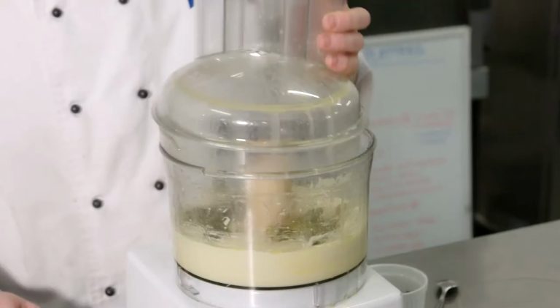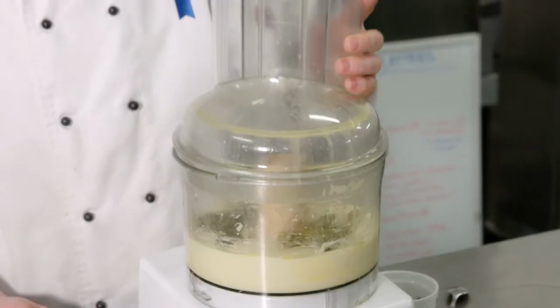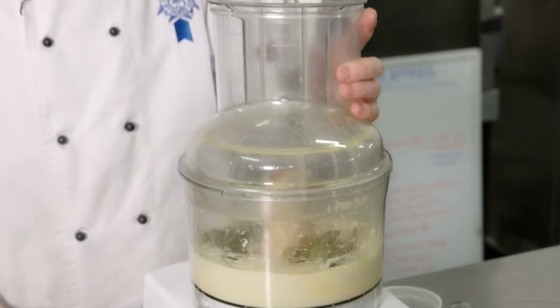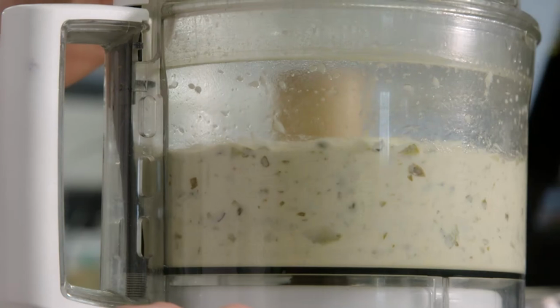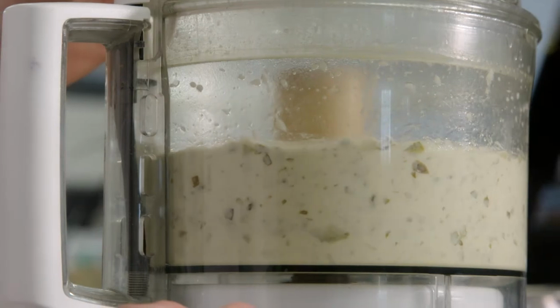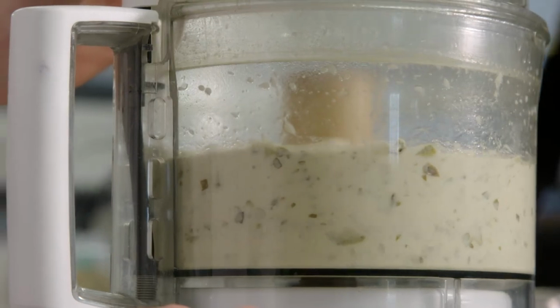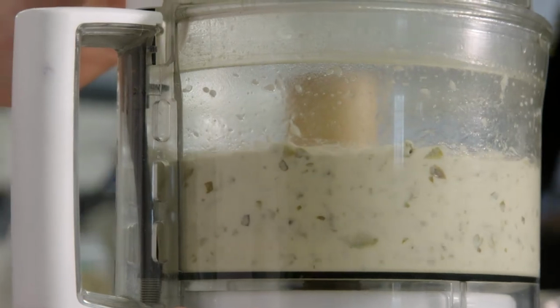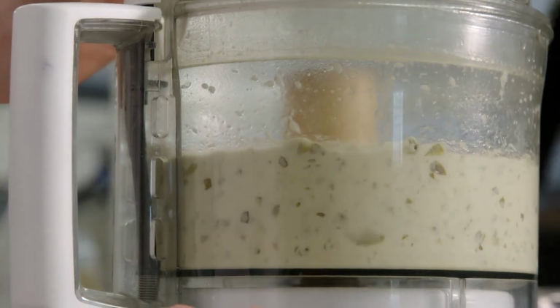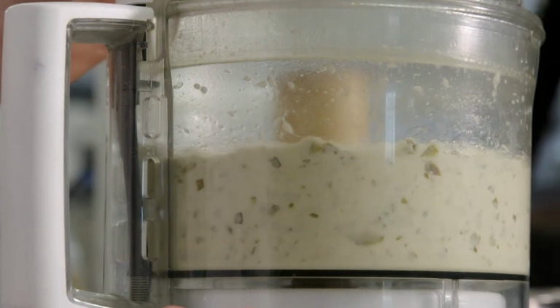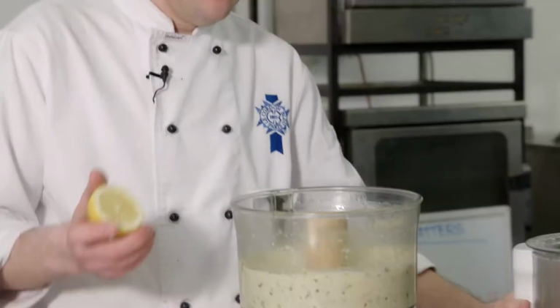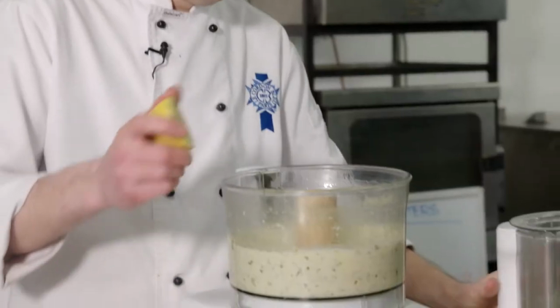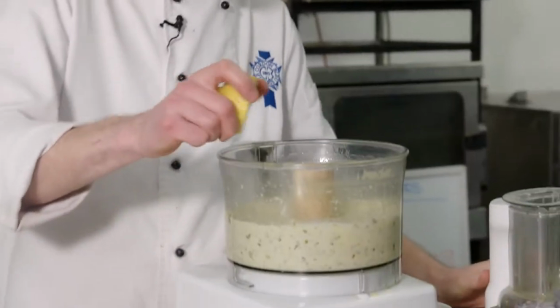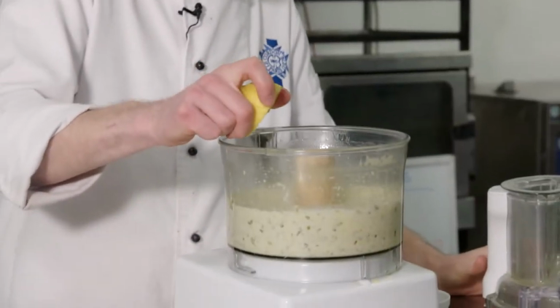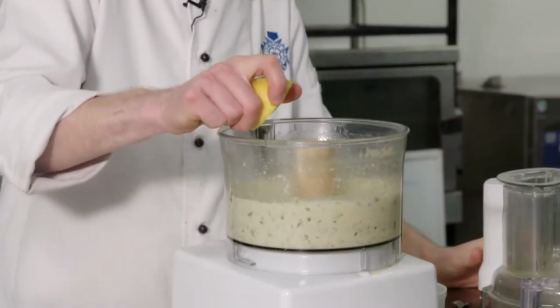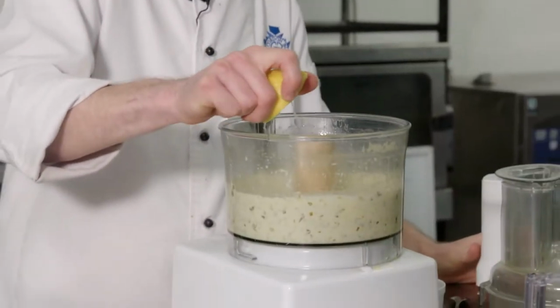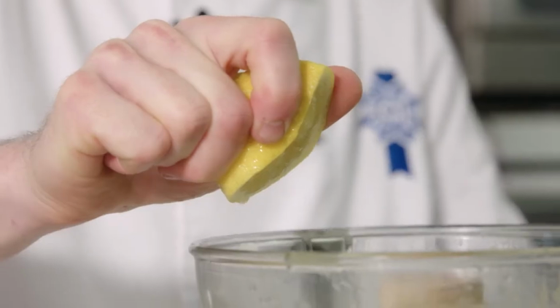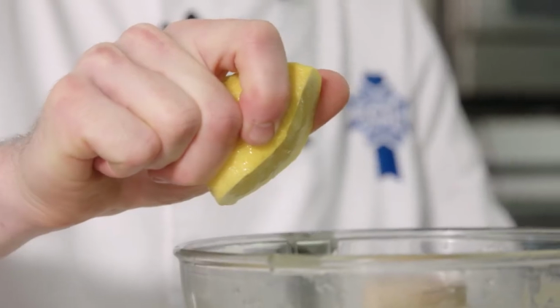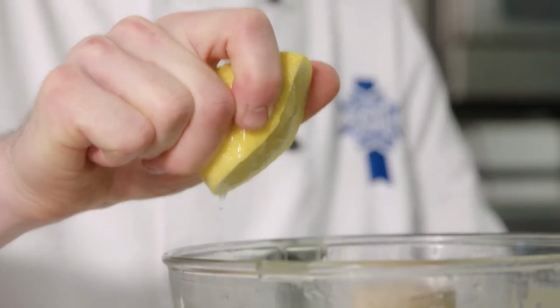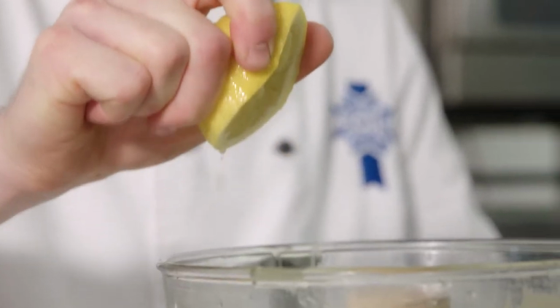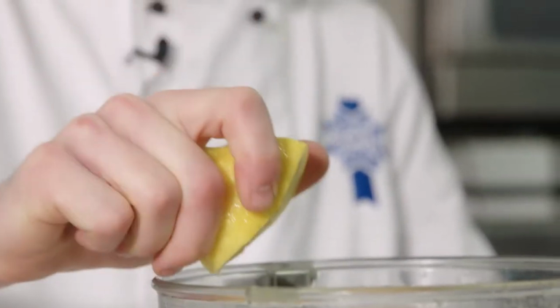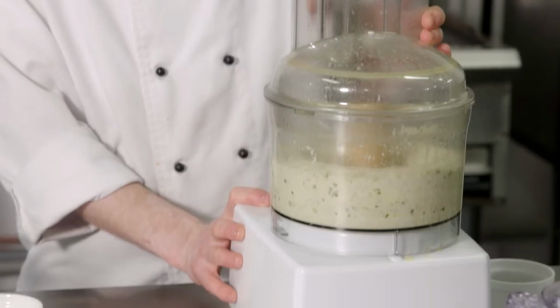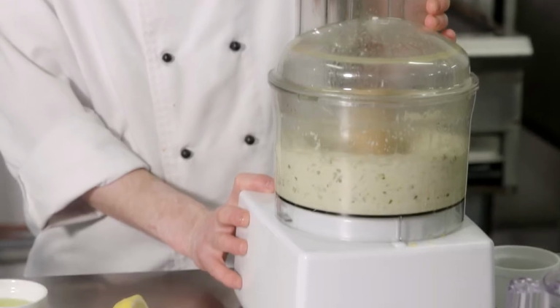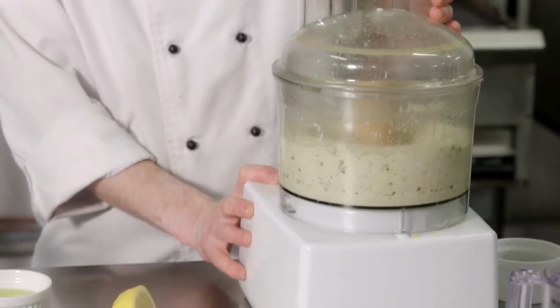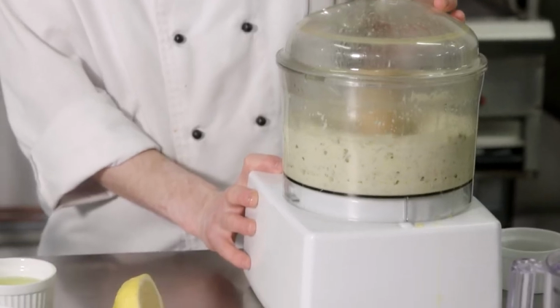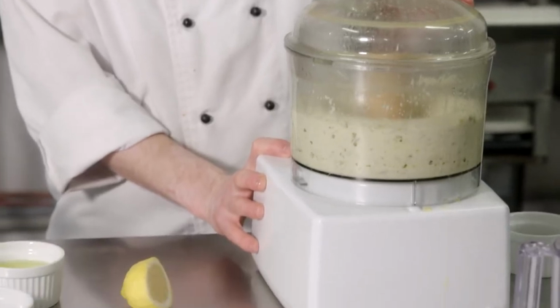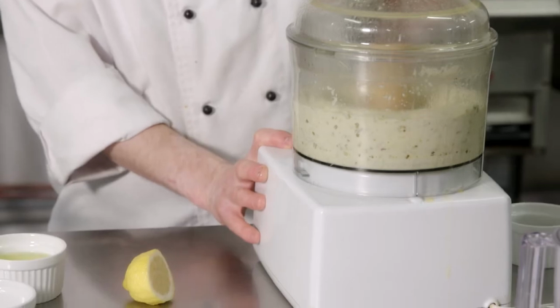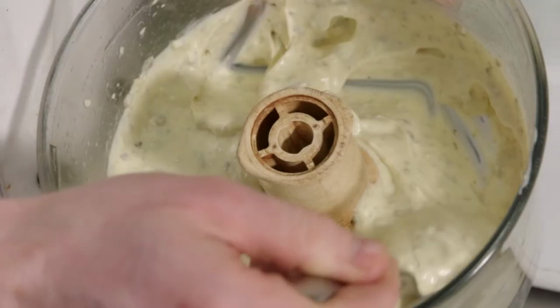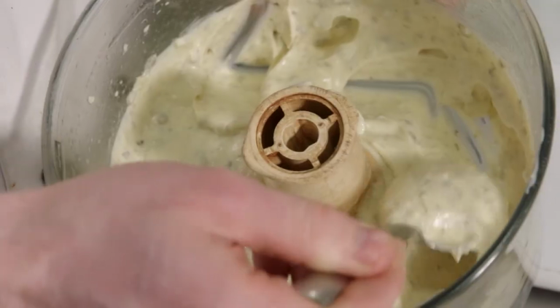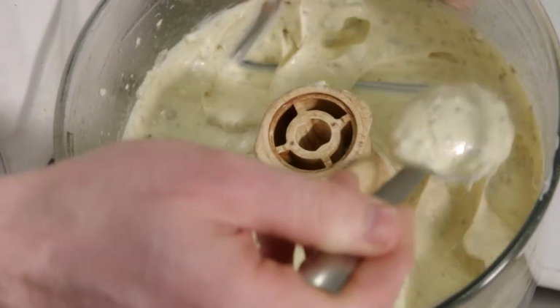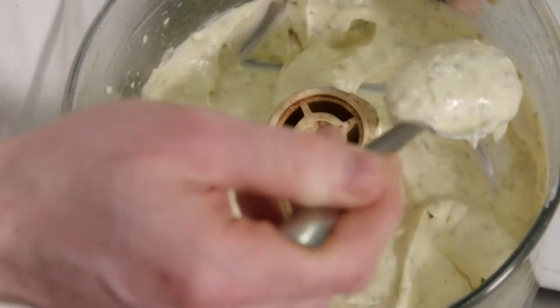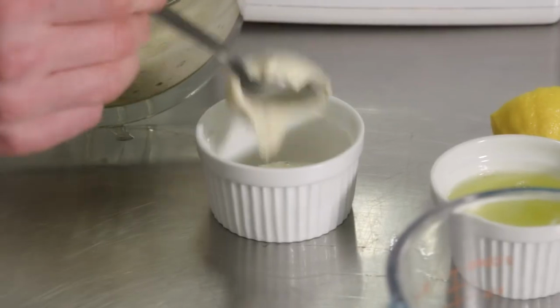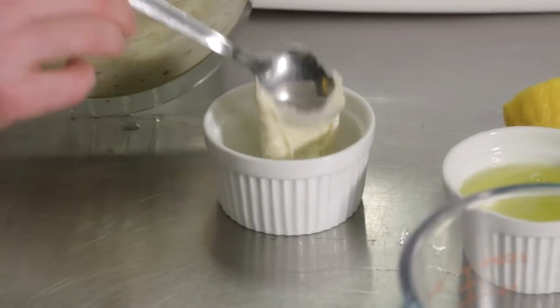Now we're gonna blitz it all up again. Next I'm gonna add some lemon juice for flavor. And that's it — homemade tartare sauce.